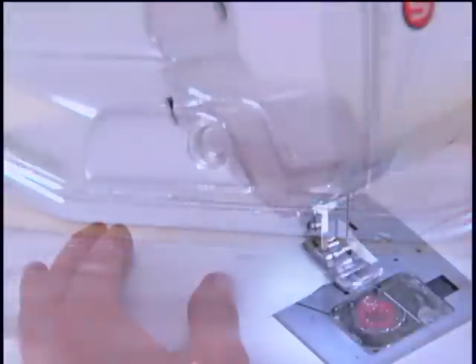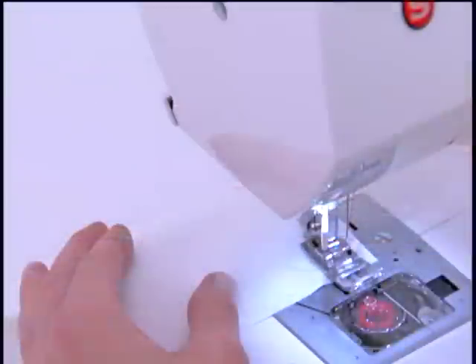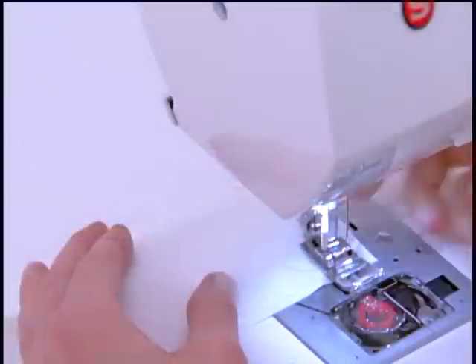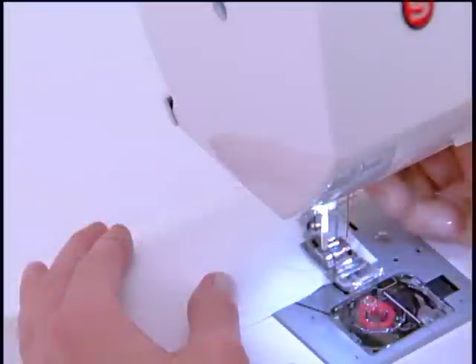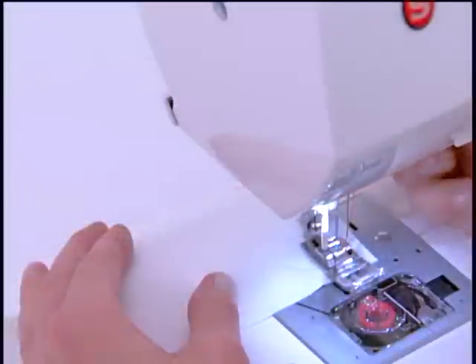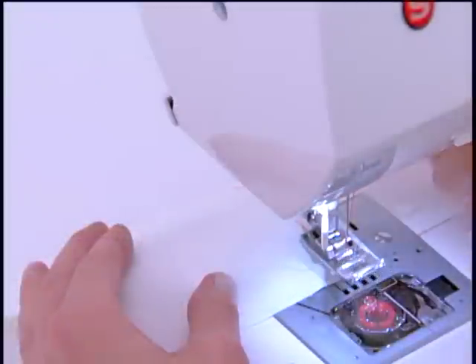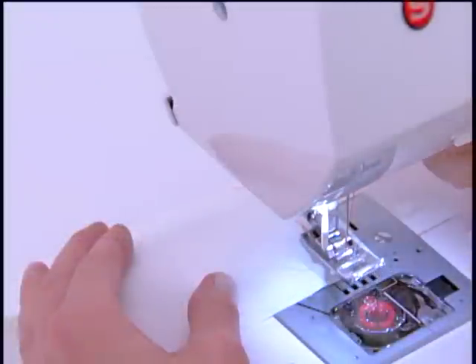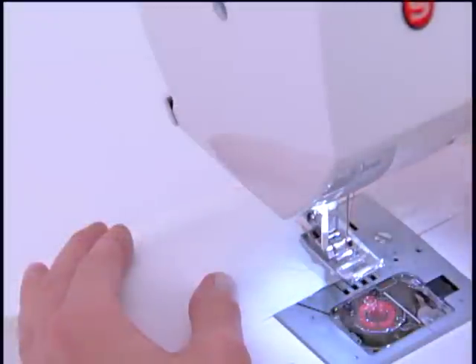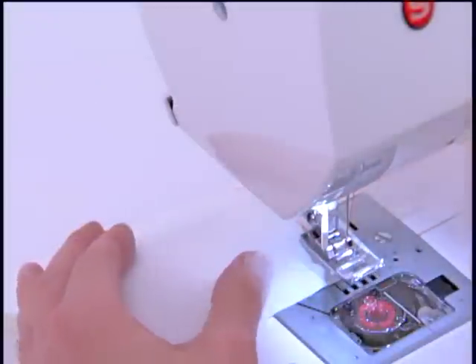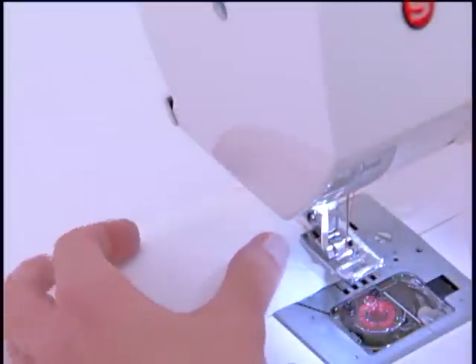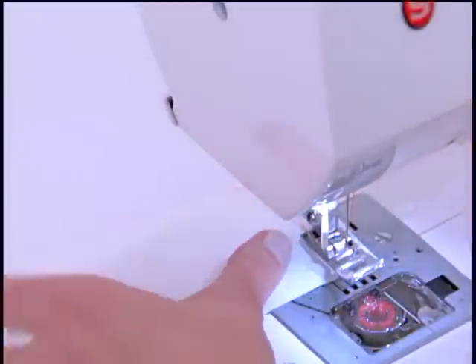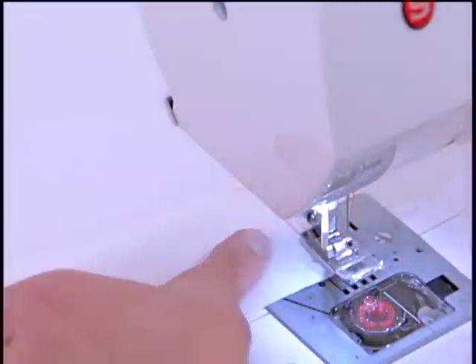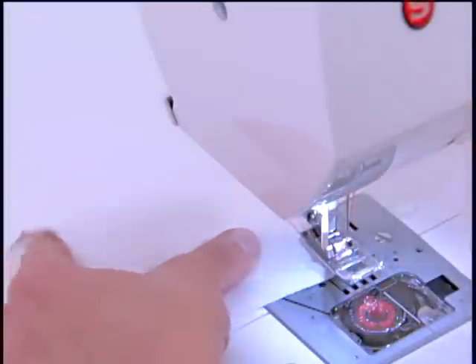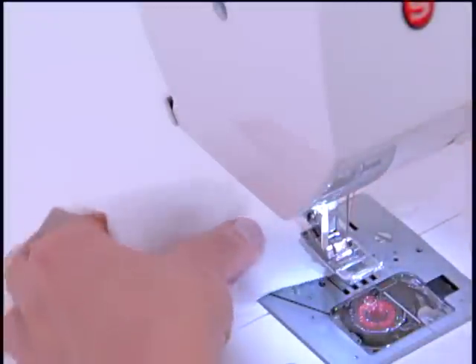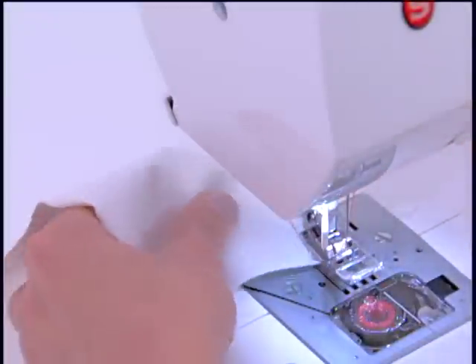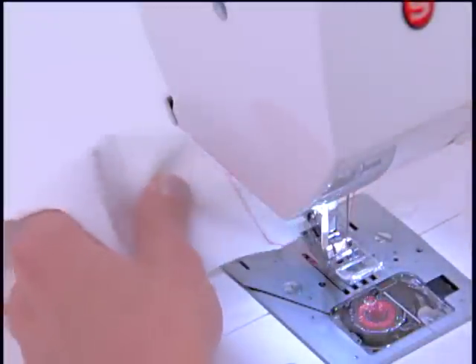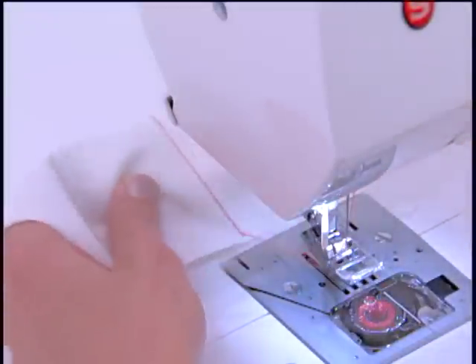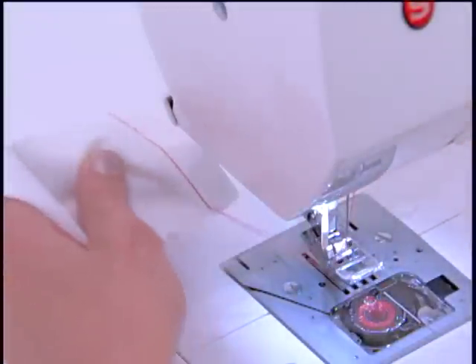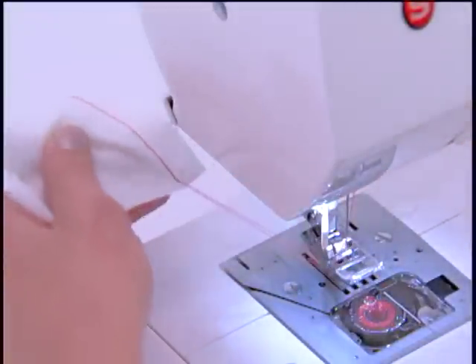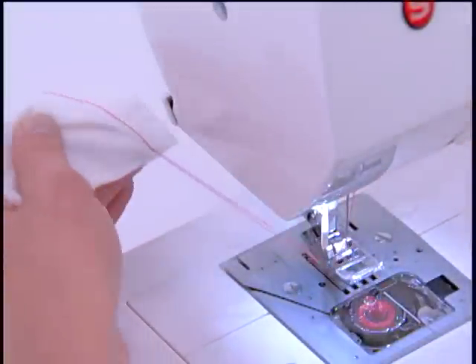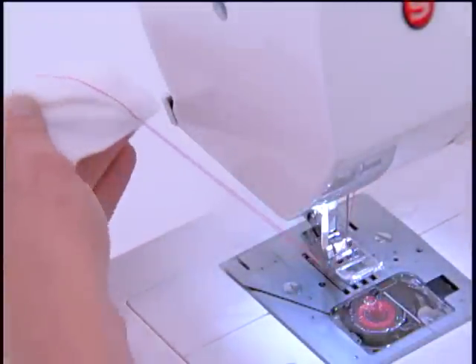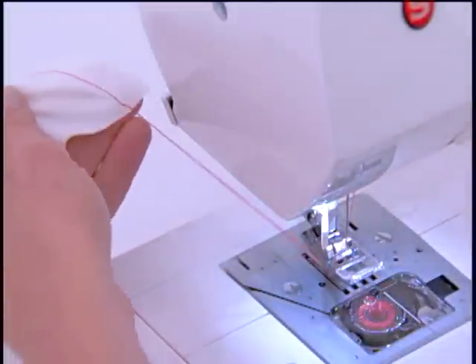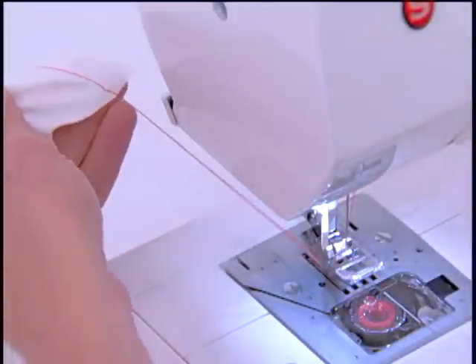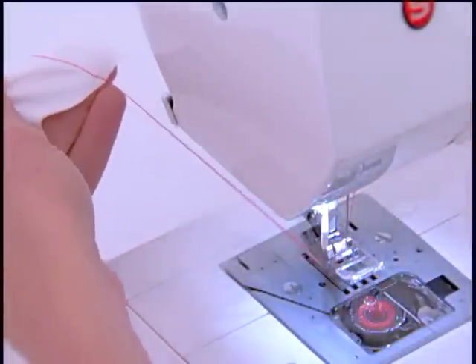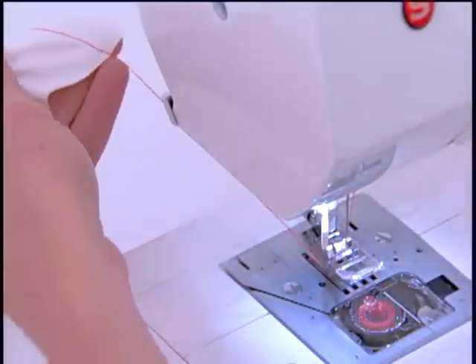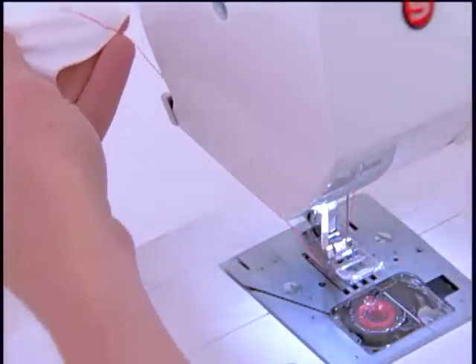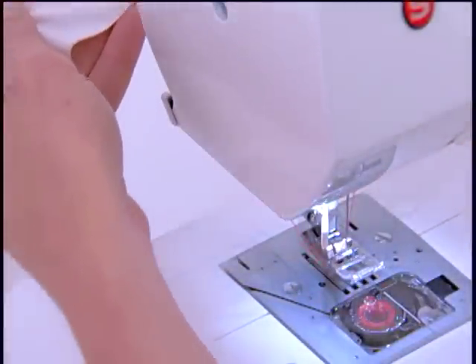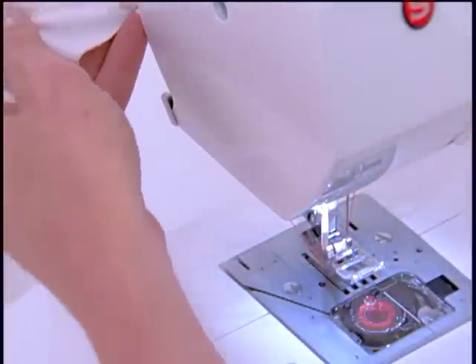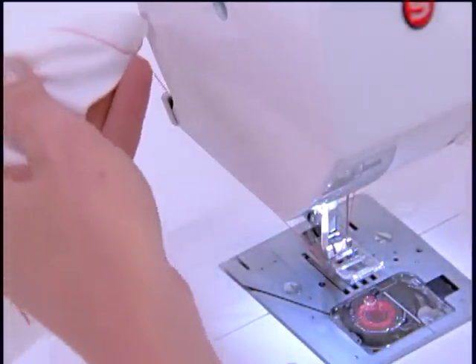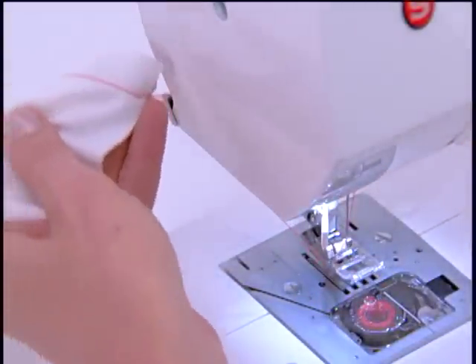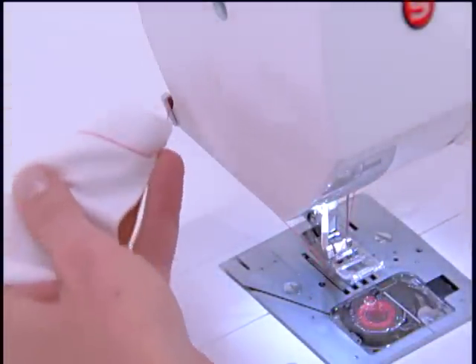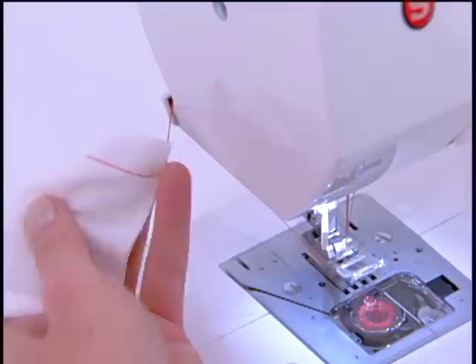The thread trimmer, near the back of the machine, conveniently cuts thread tails after sewing.